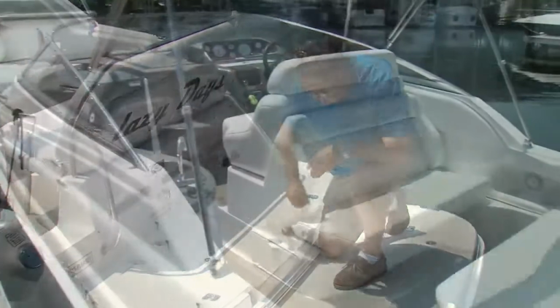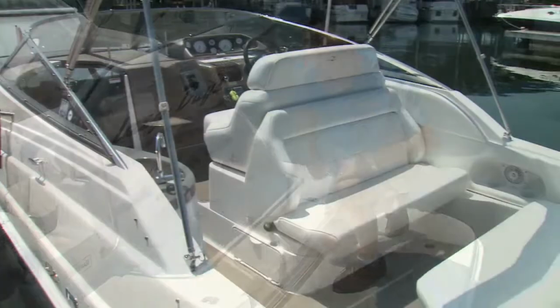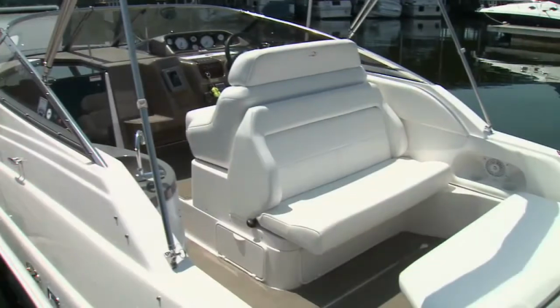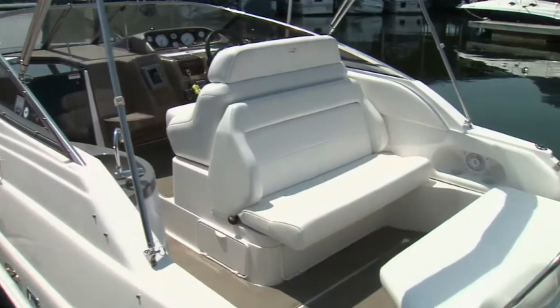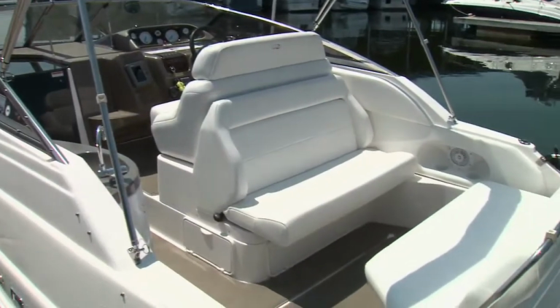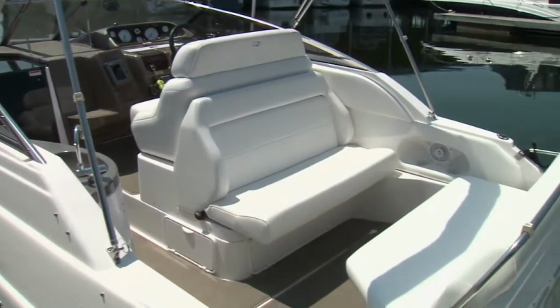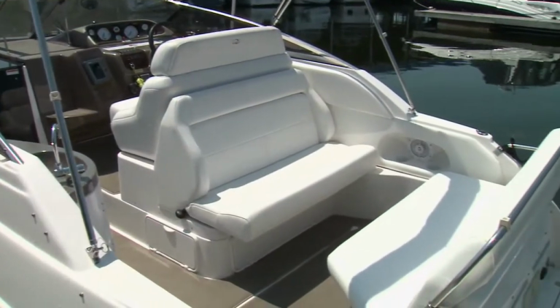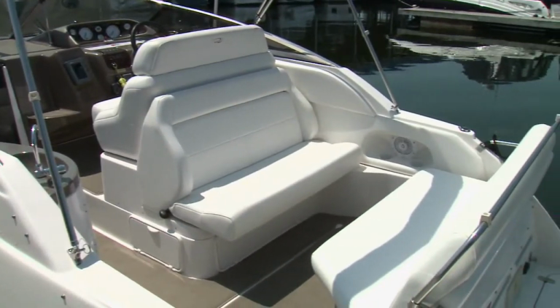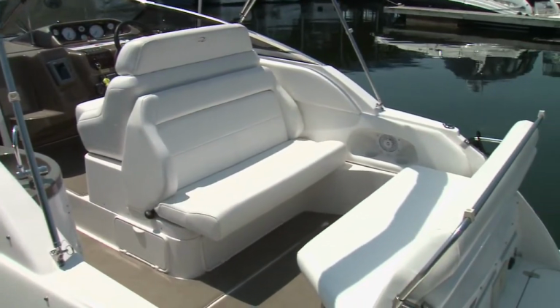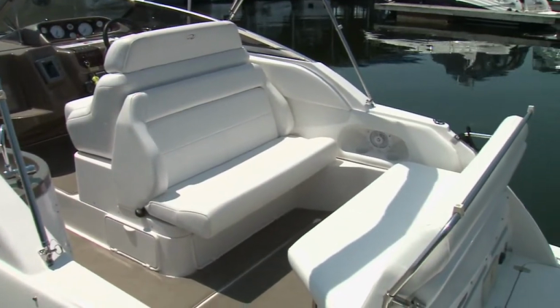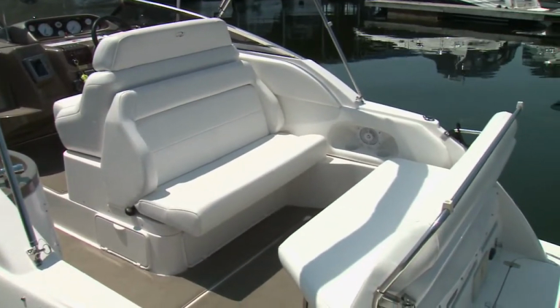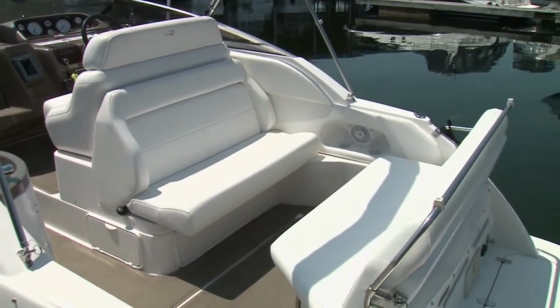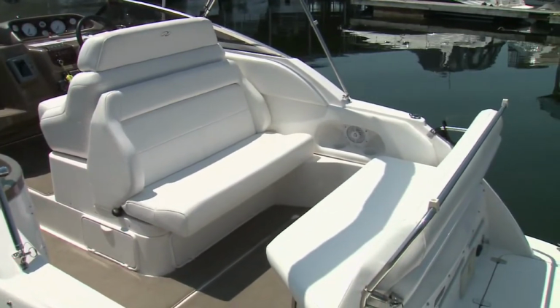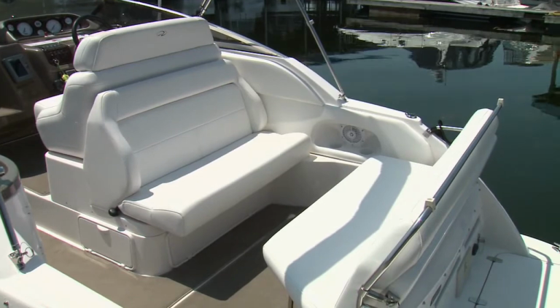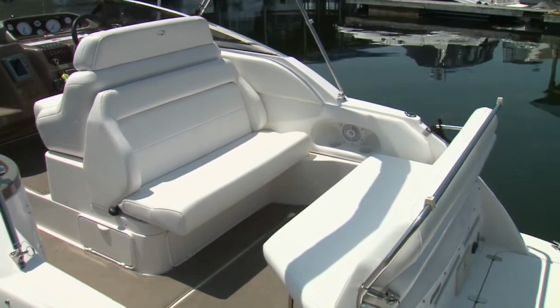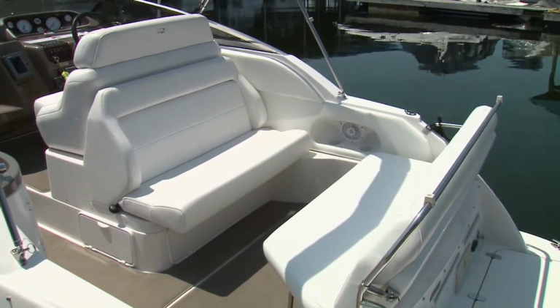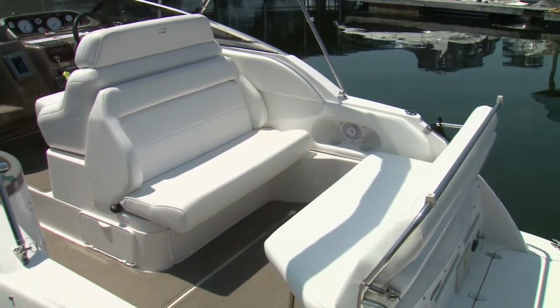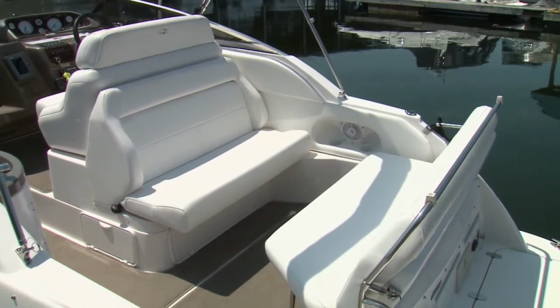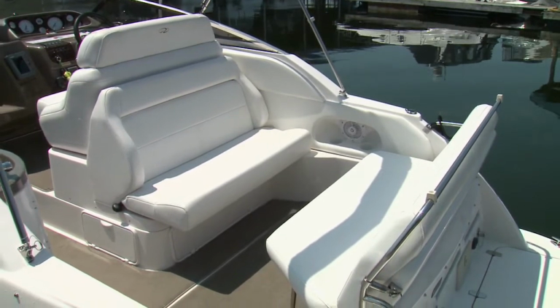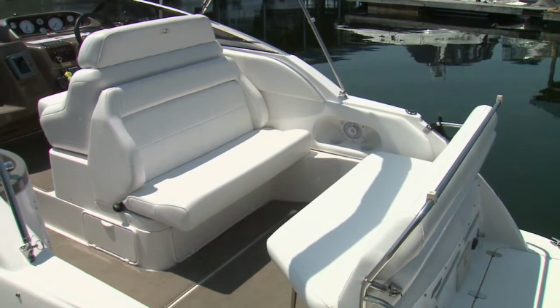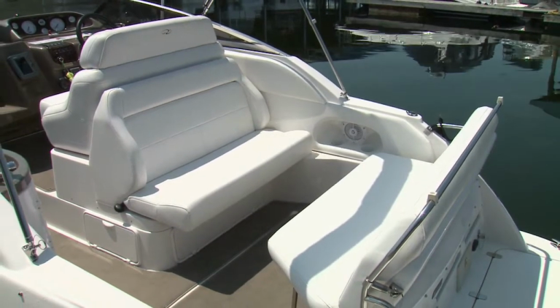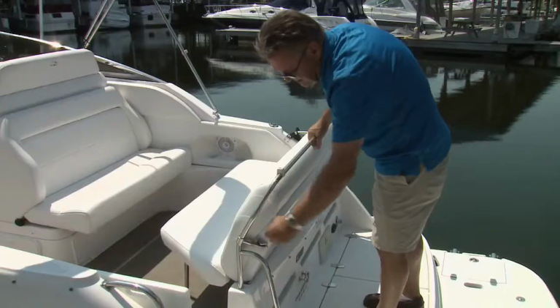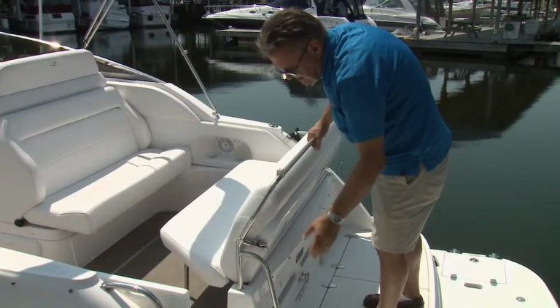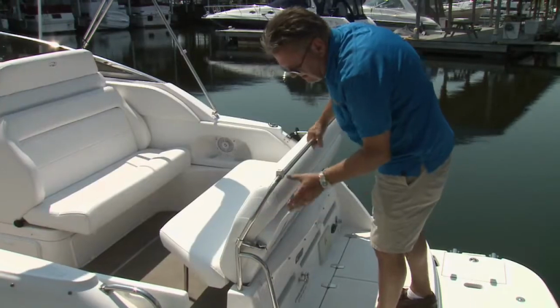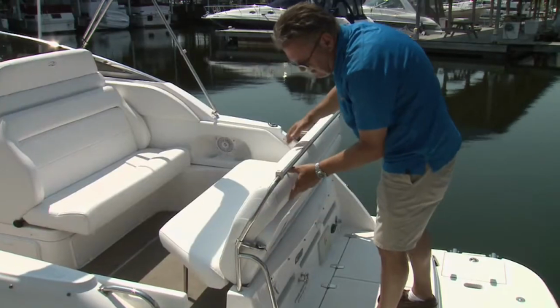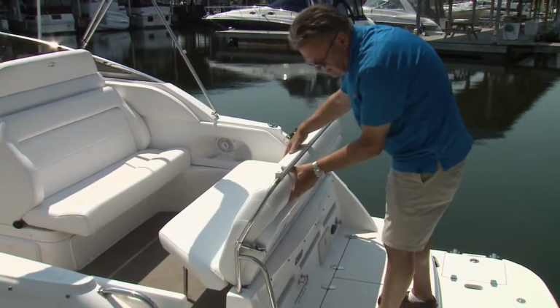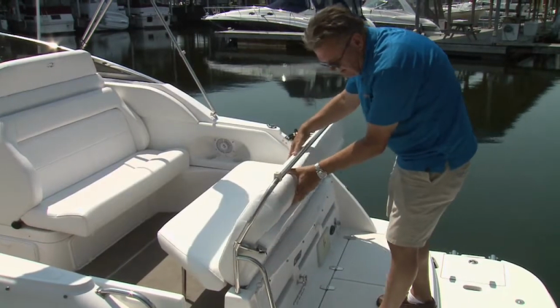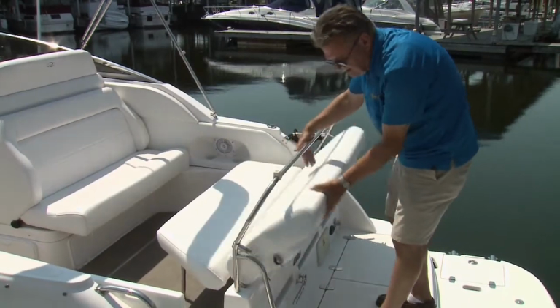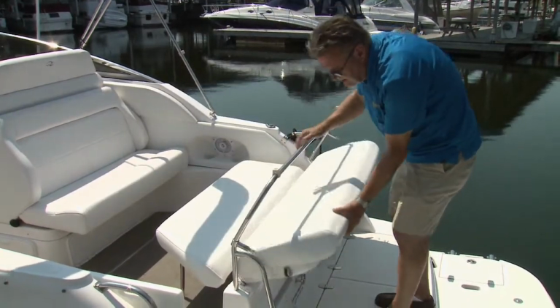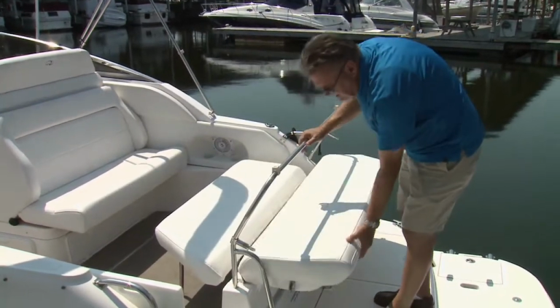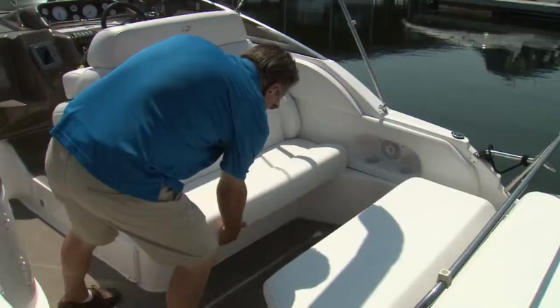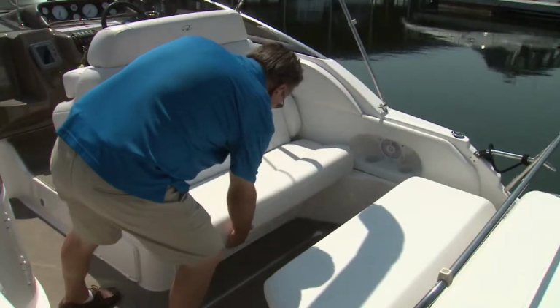The double-facing bench seats in the cockpit provide ample room for guests while underway, then convert quickly to a sun lounge.